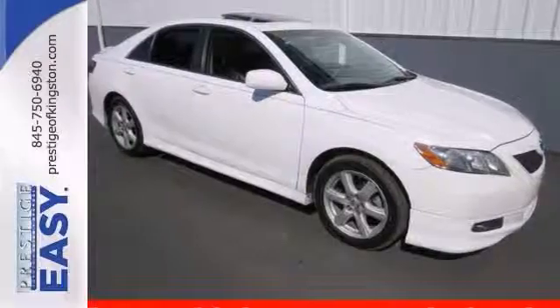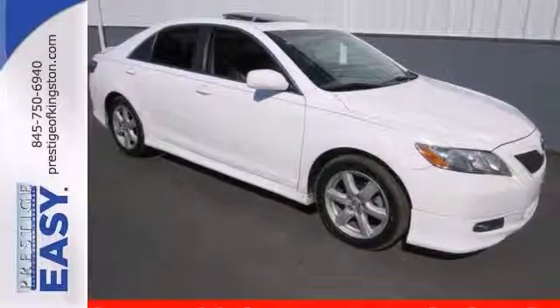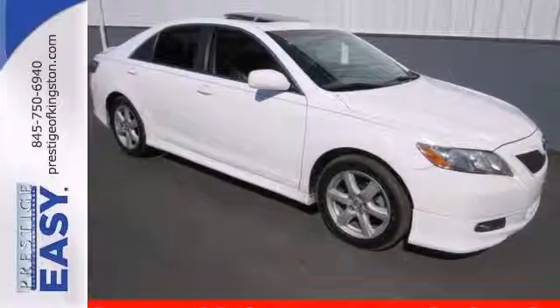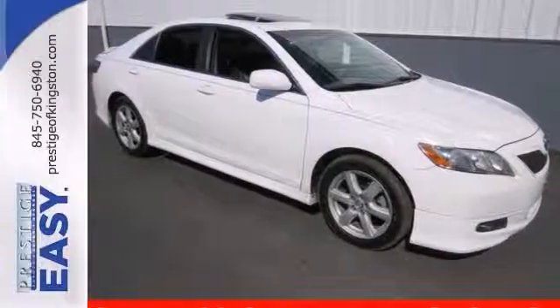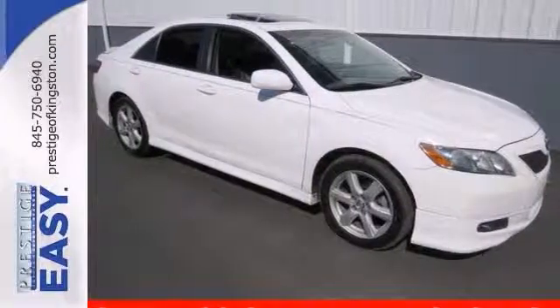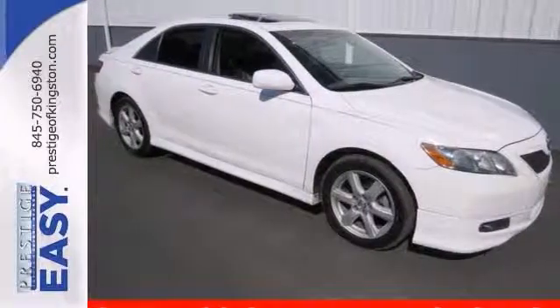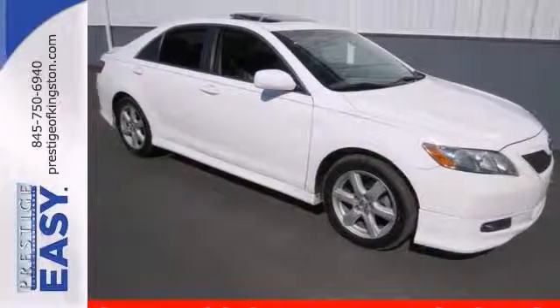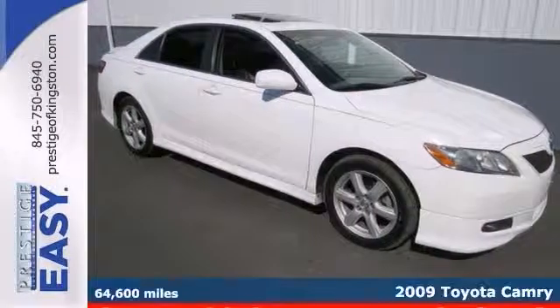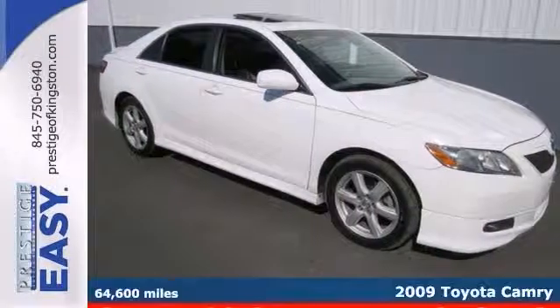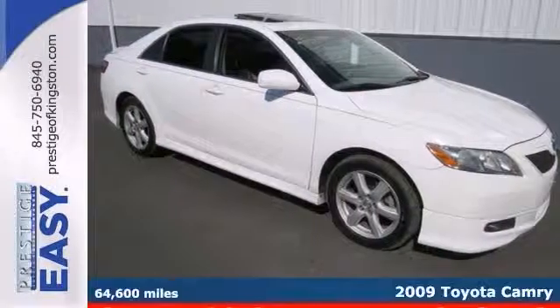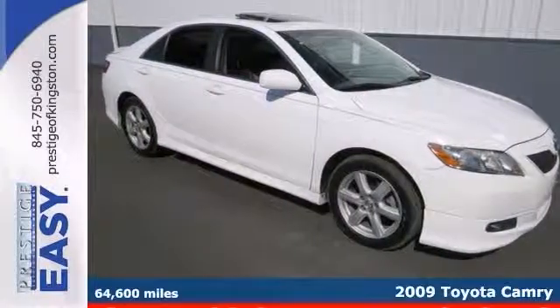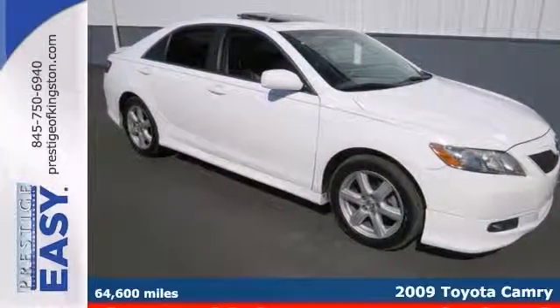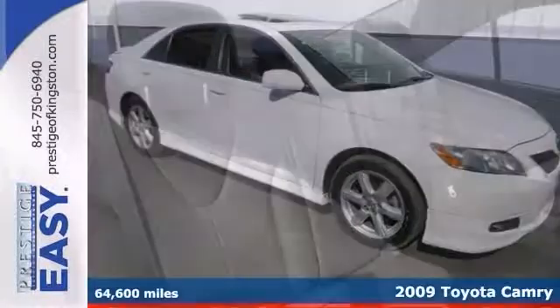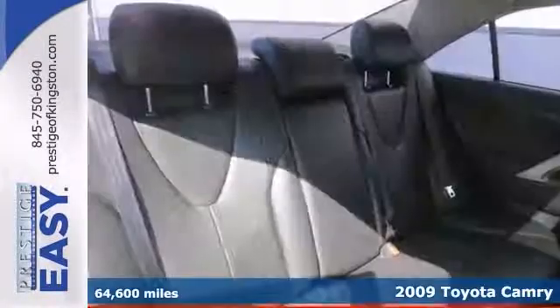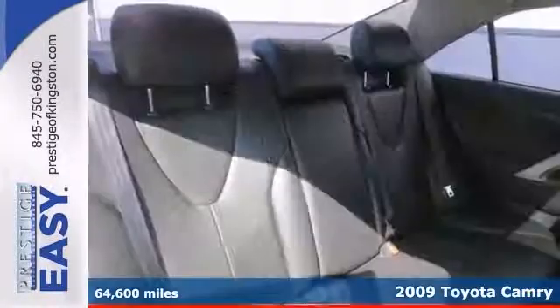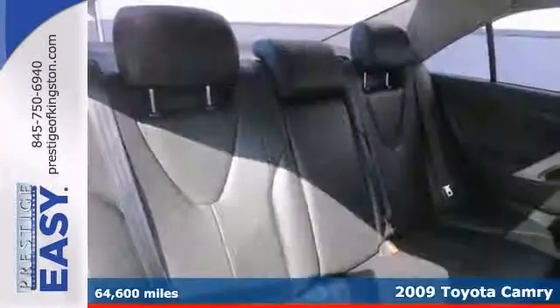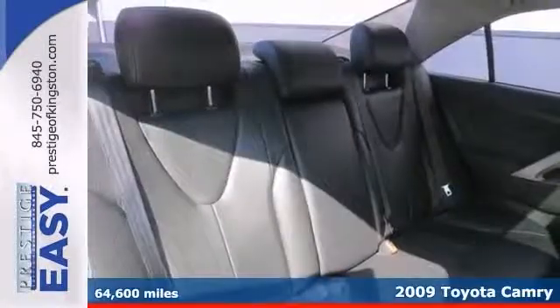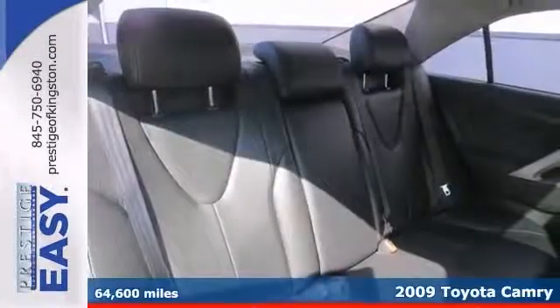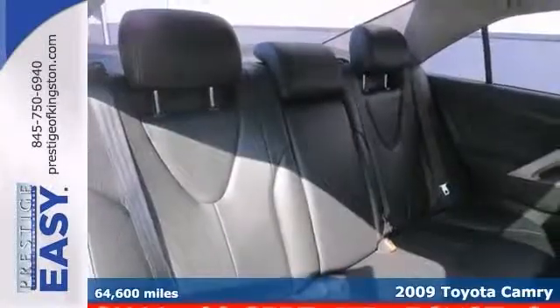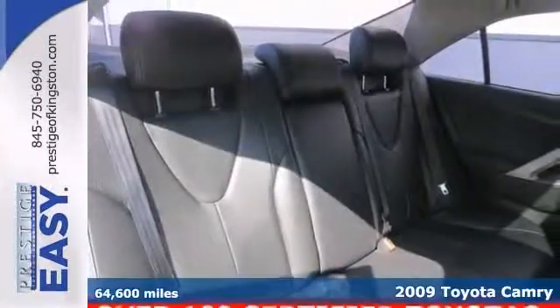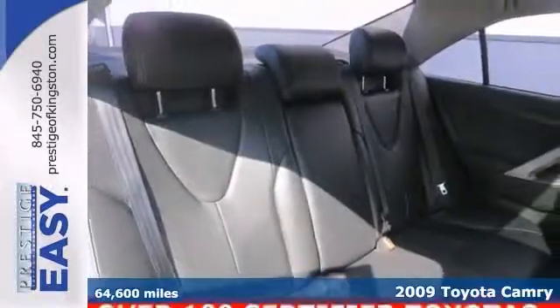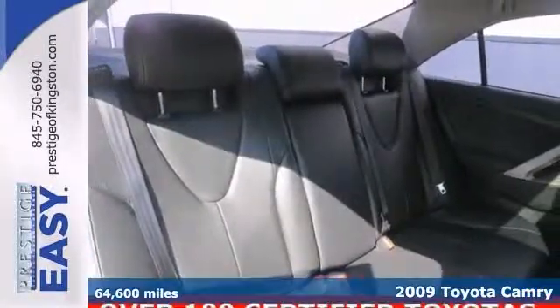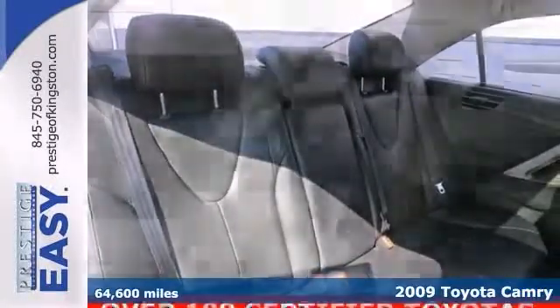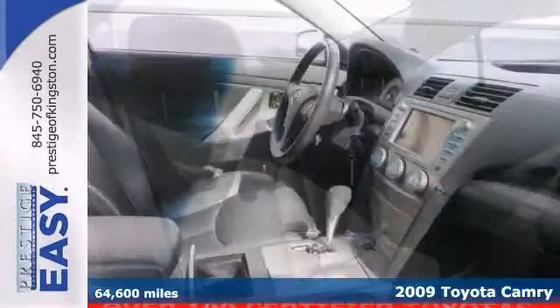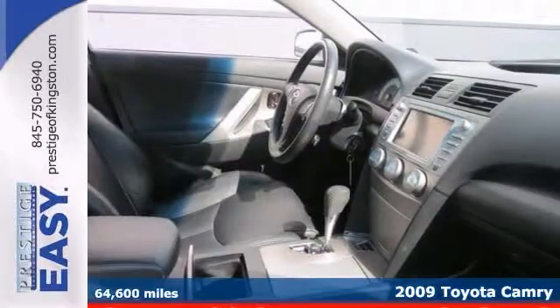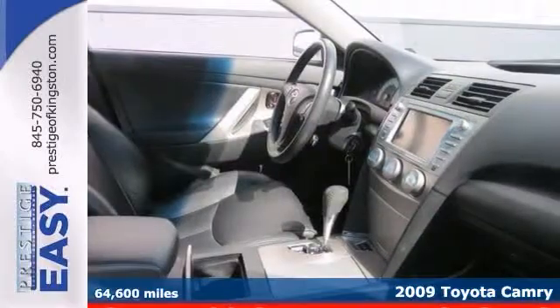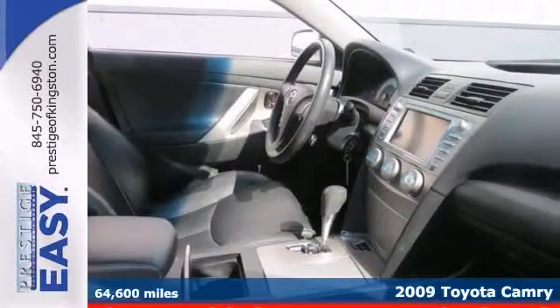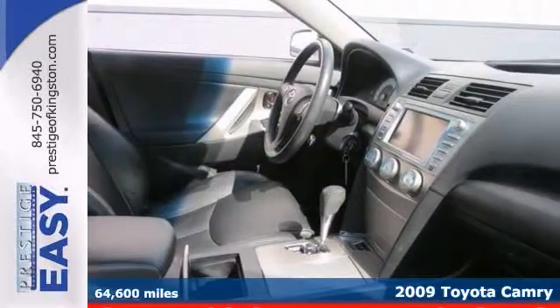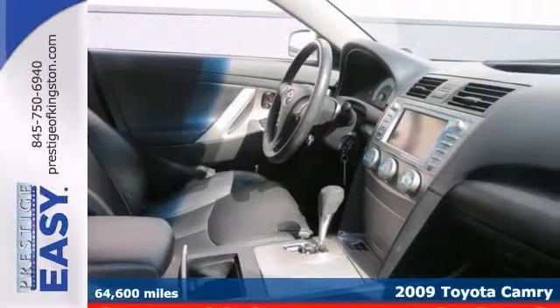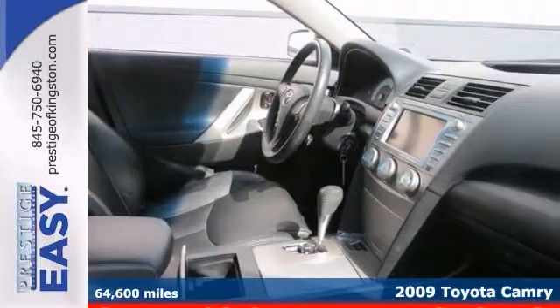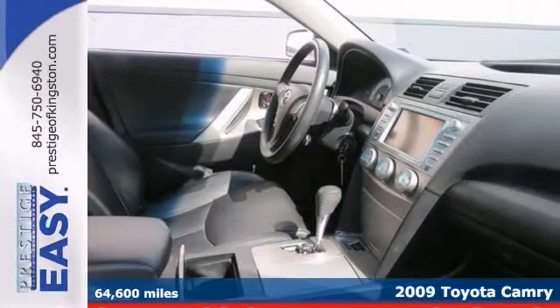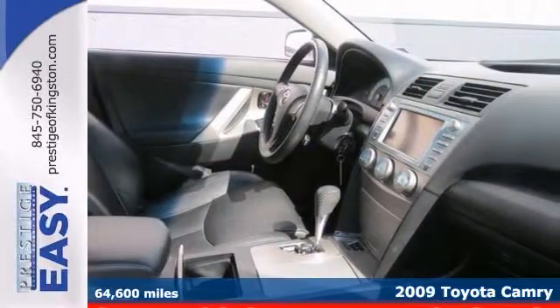You'll love this 2009 Toyota Camry SE. This gorgeous, certified car is not going to disappoint.